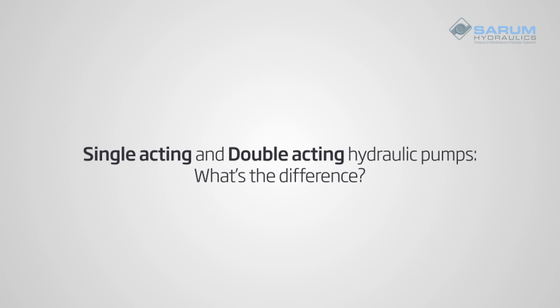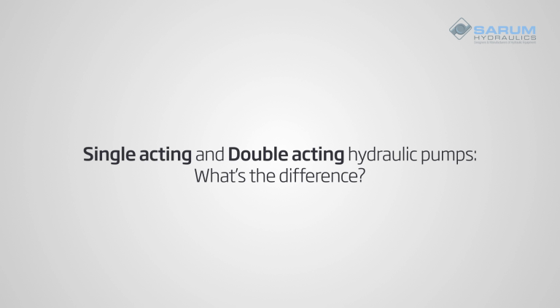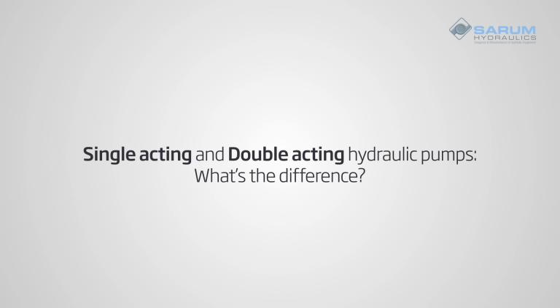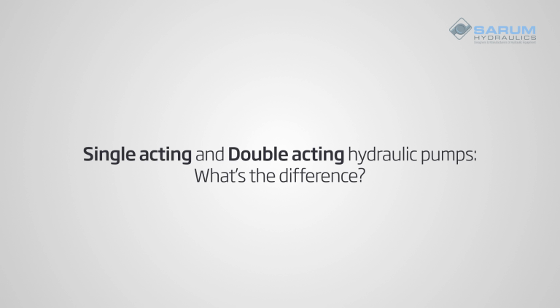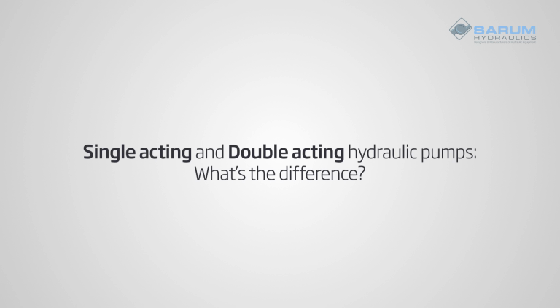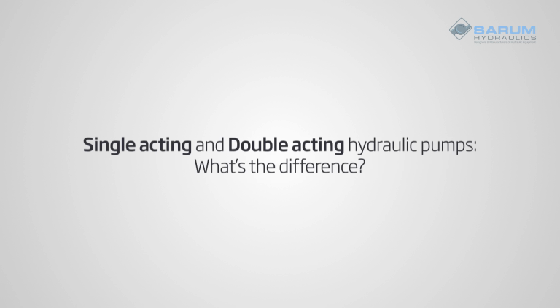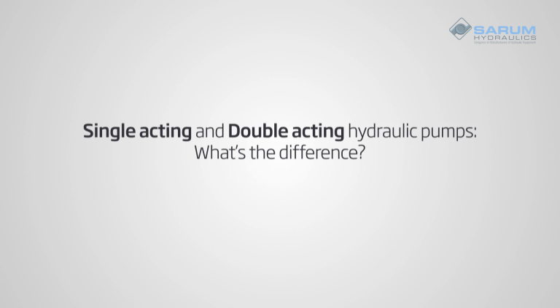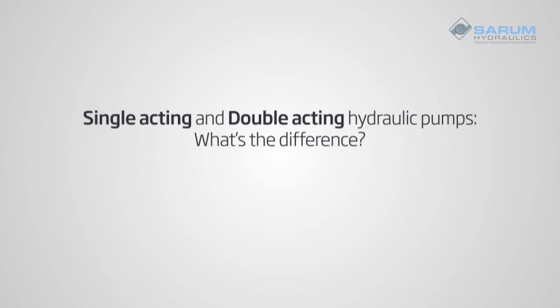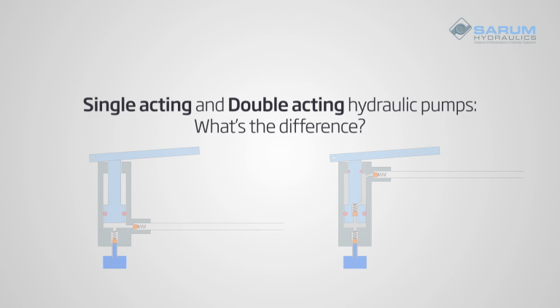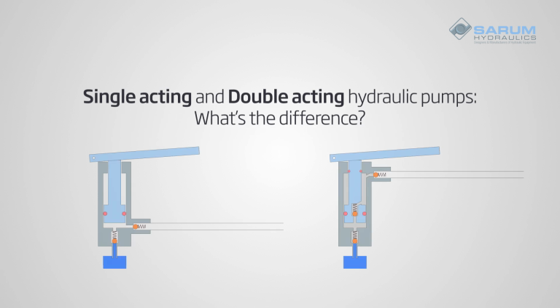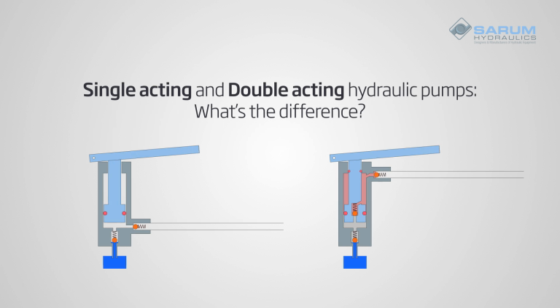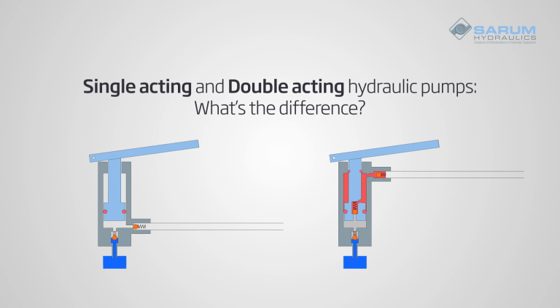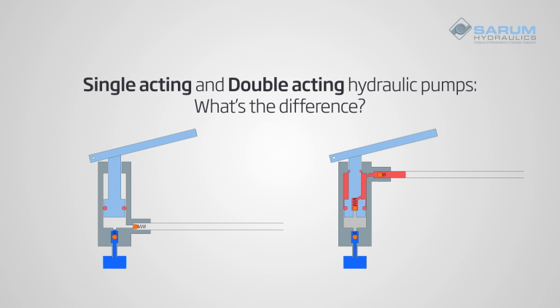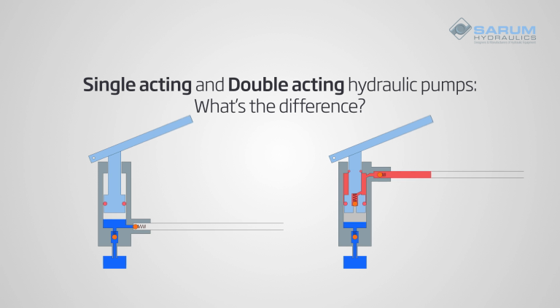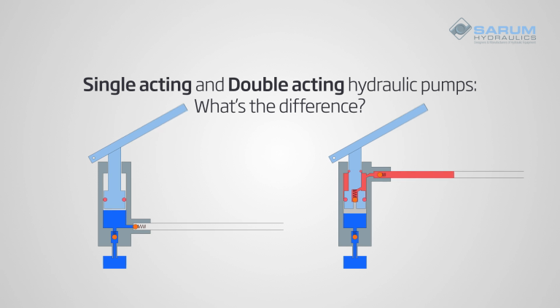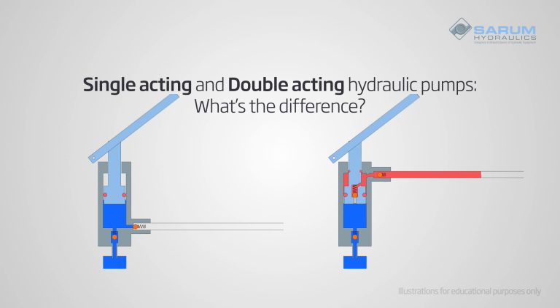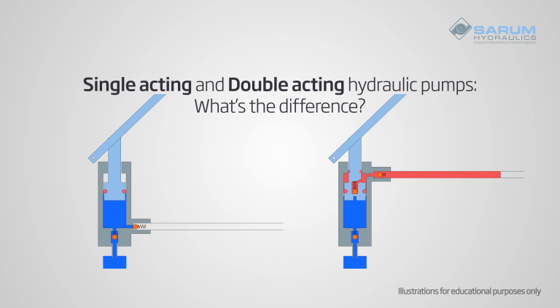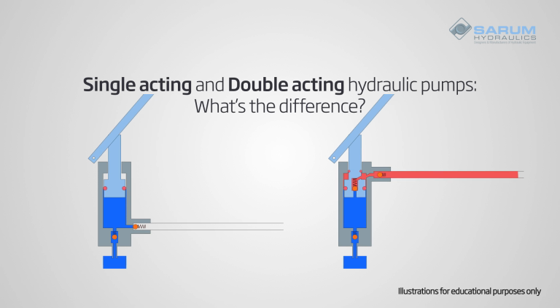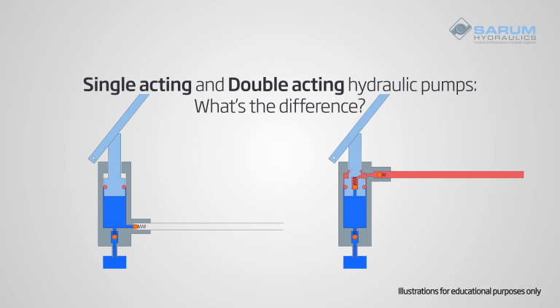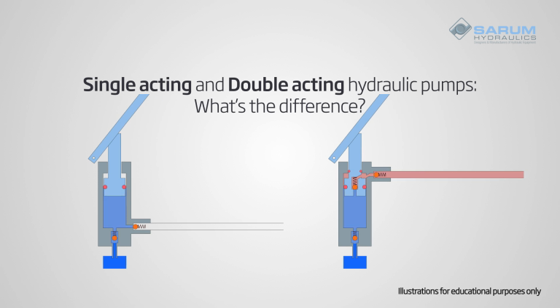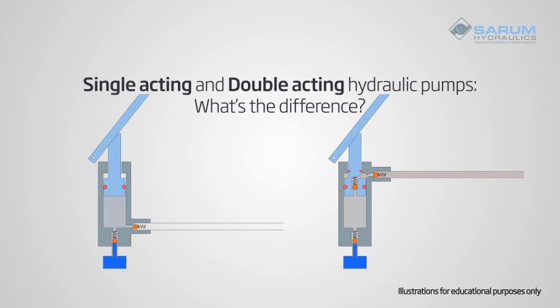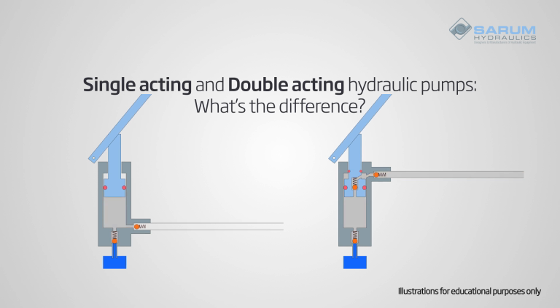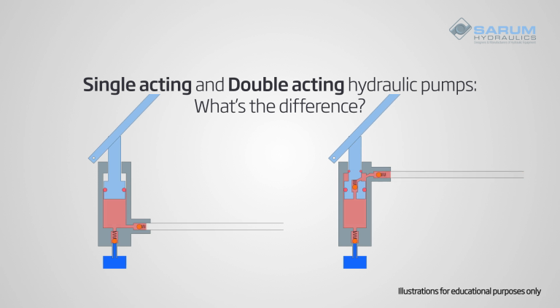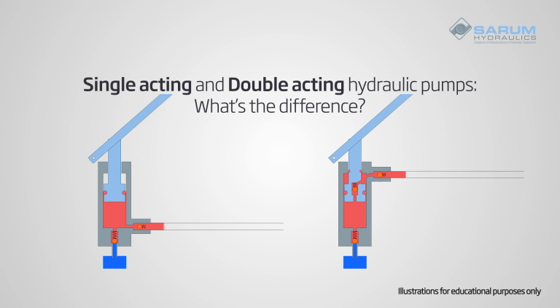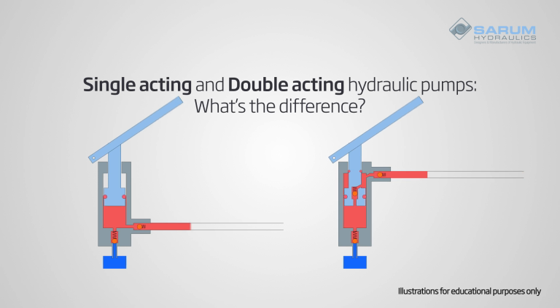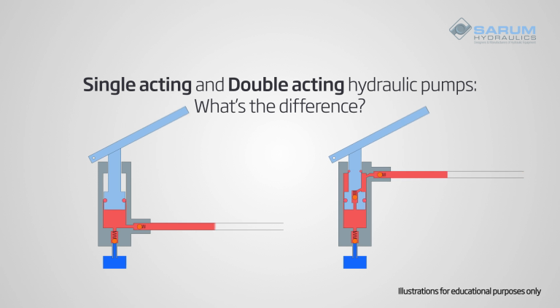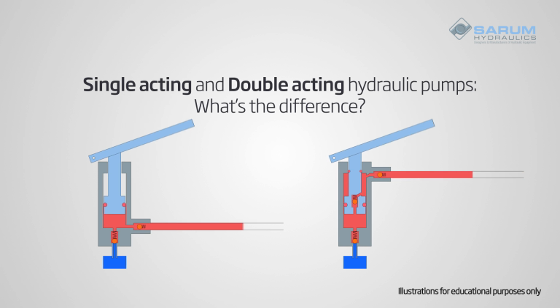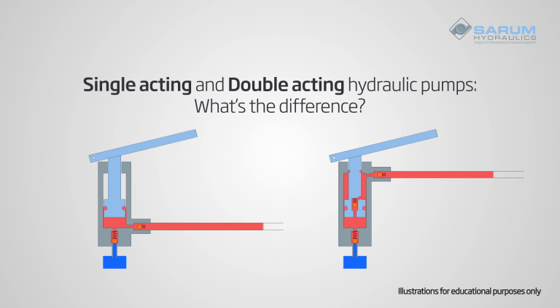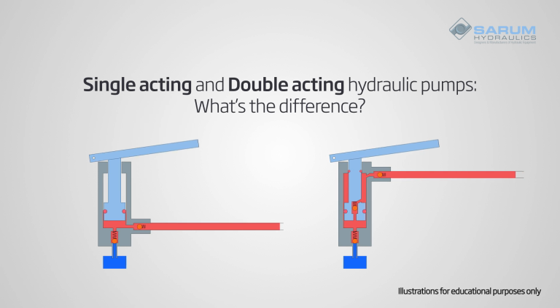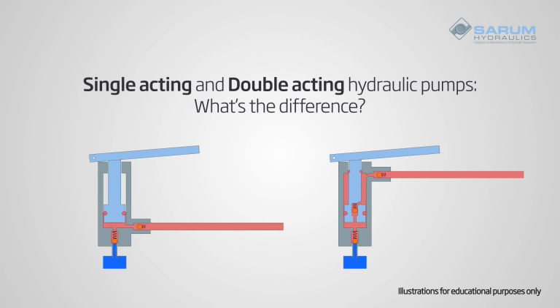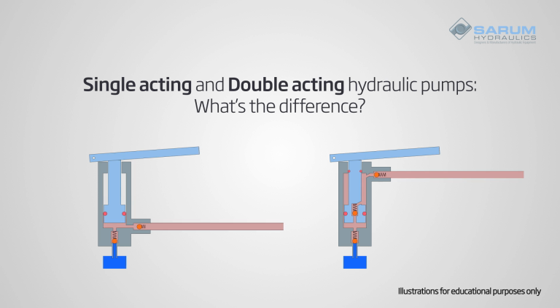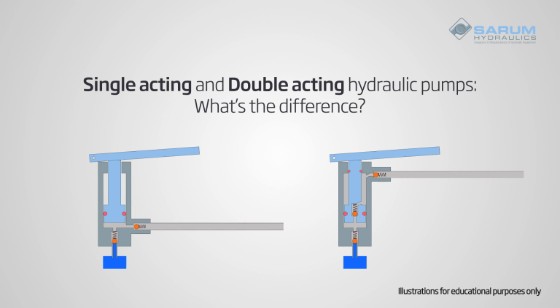In this video we will explain the difference between a single acting hydraulic pump and a double acting hydraulic pump.